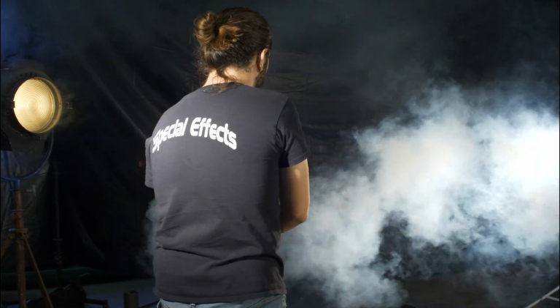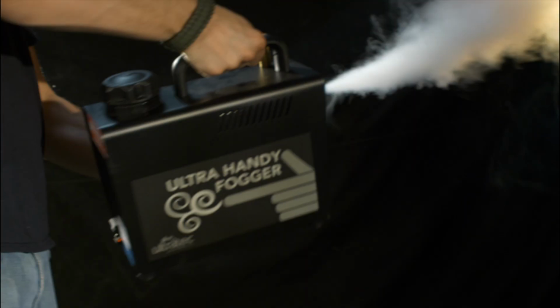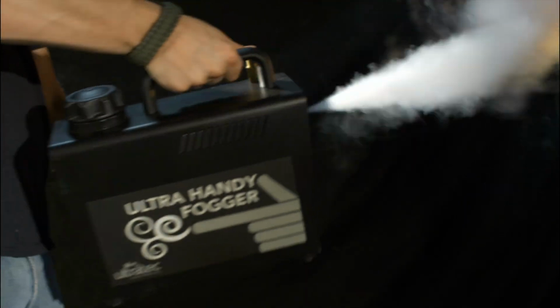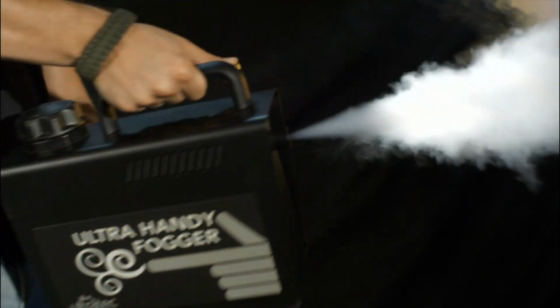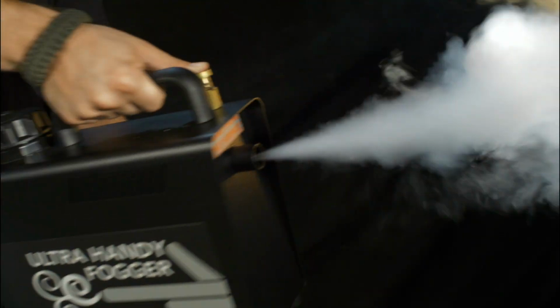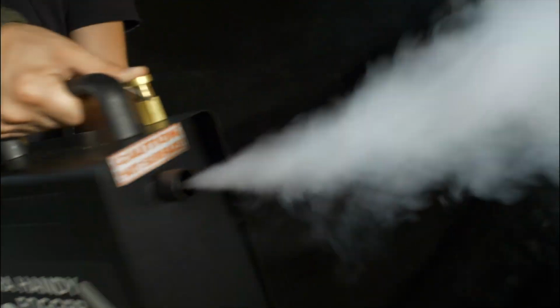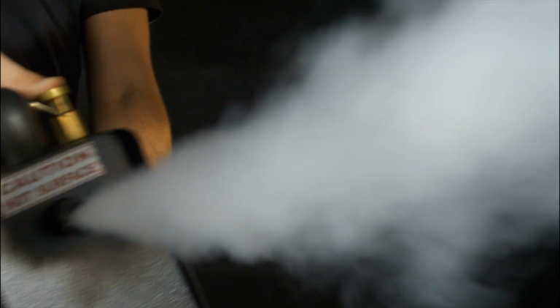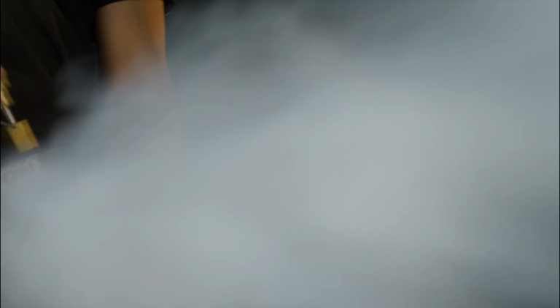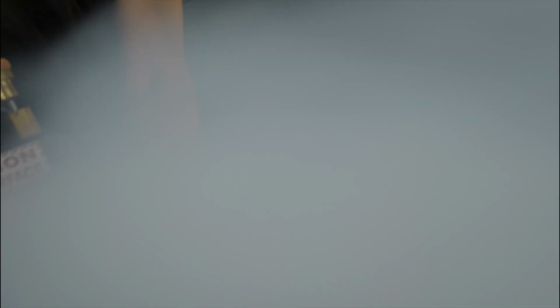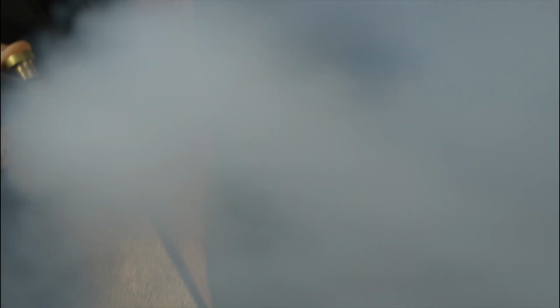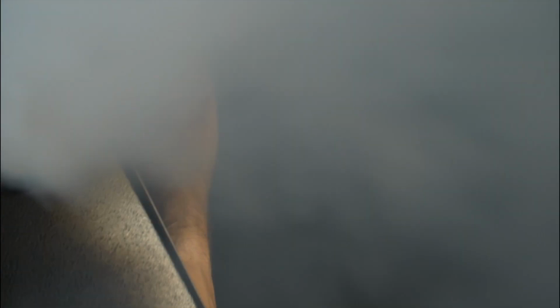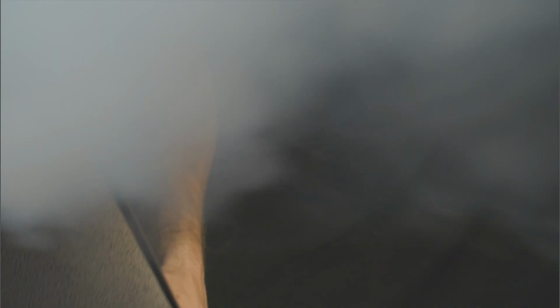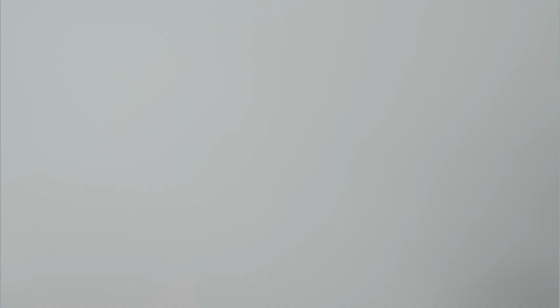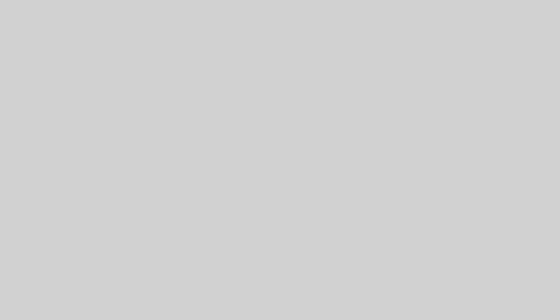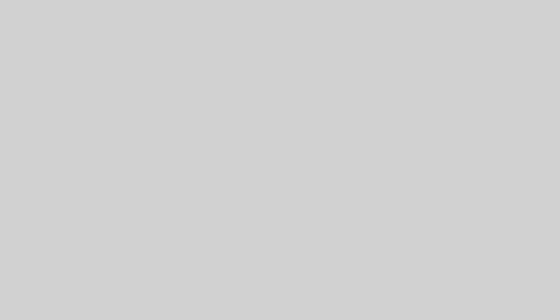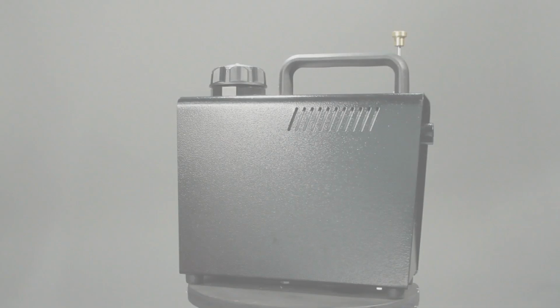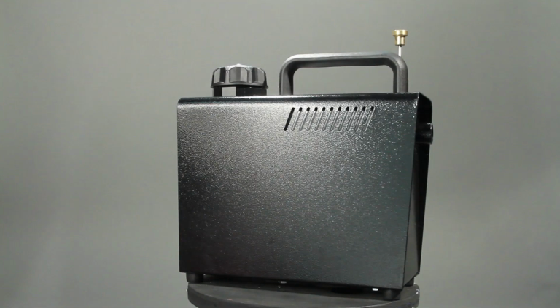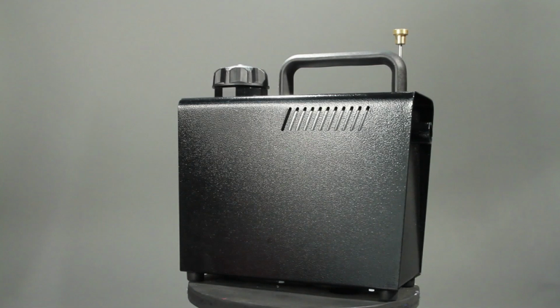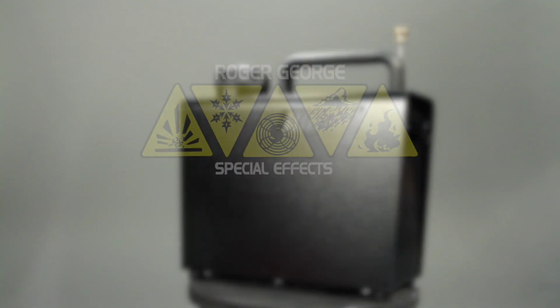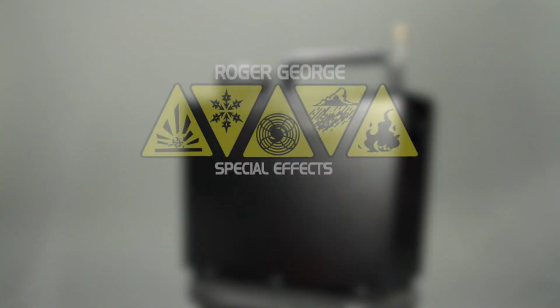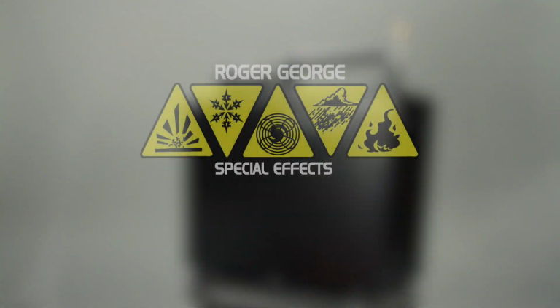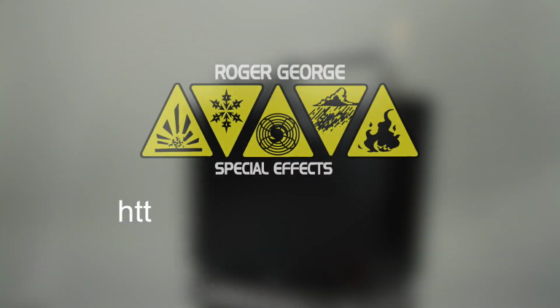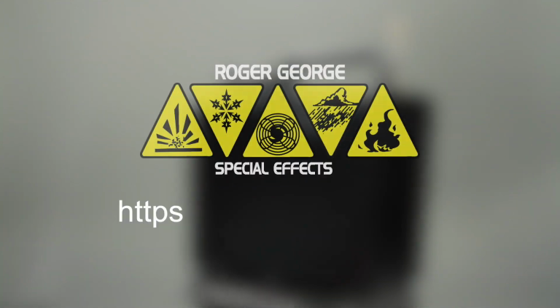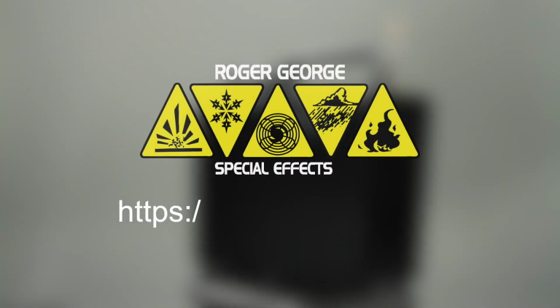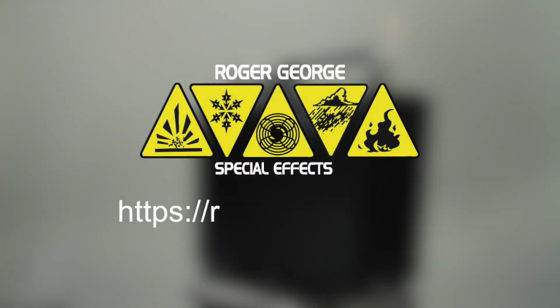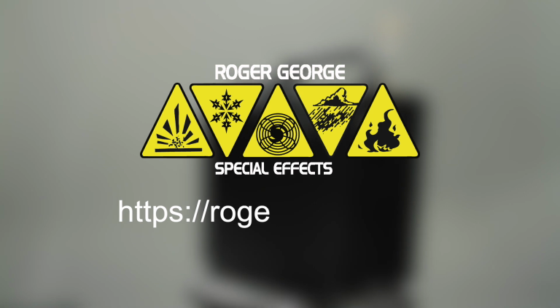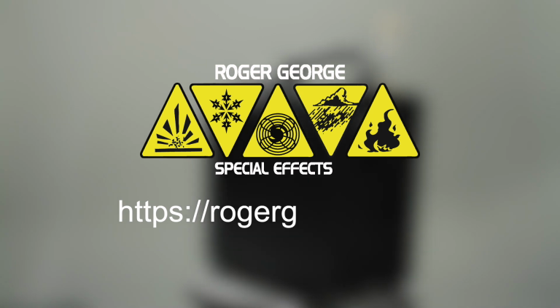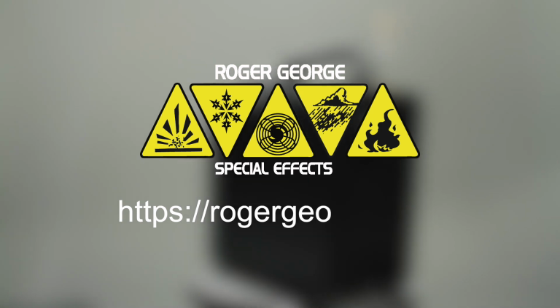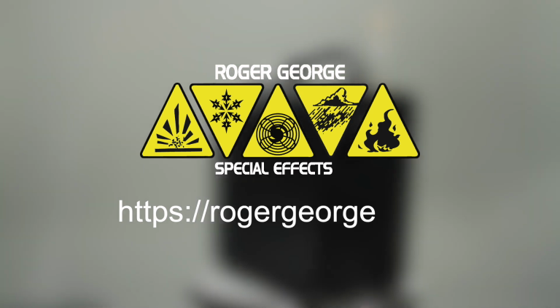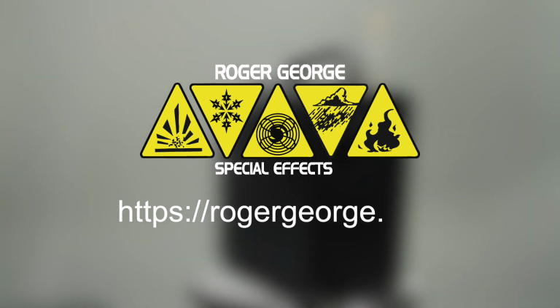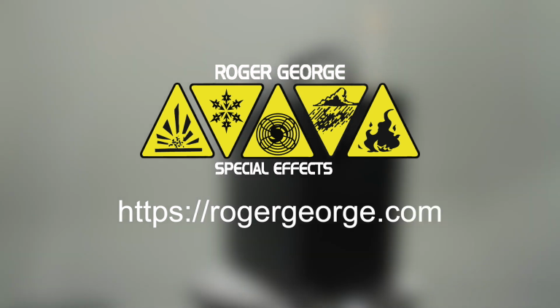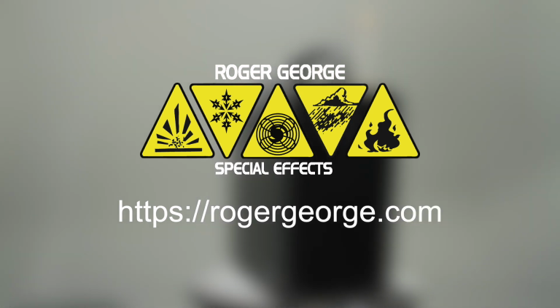If you're ready to add the Ultra Handy Fogger to your kit, order it today from rogergeorge.com.